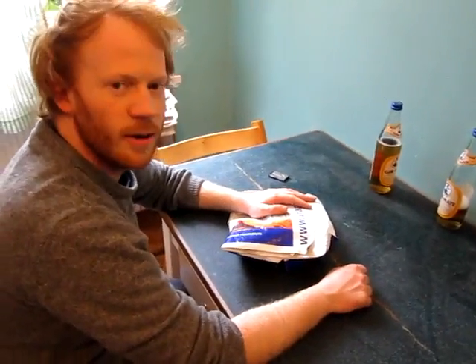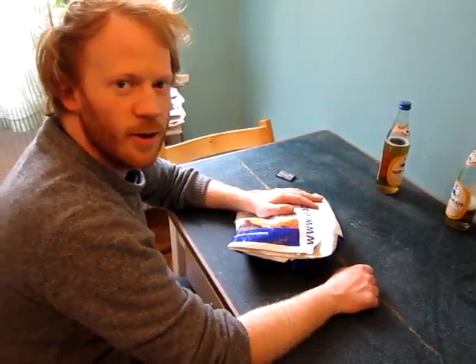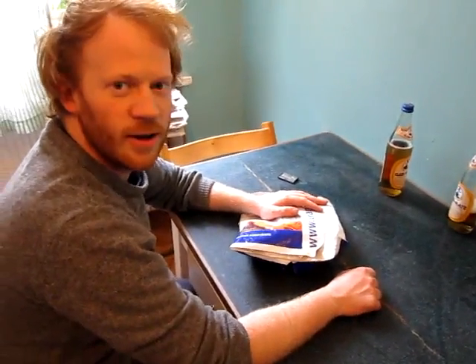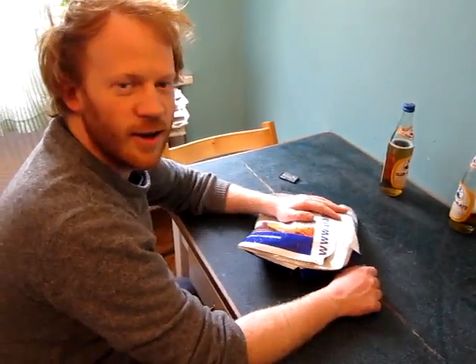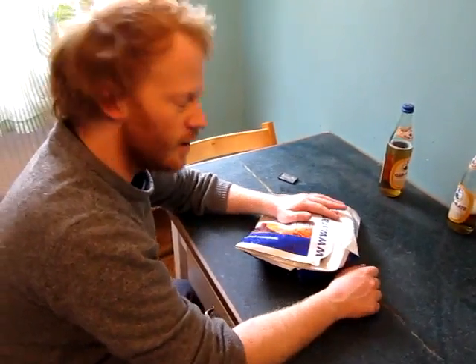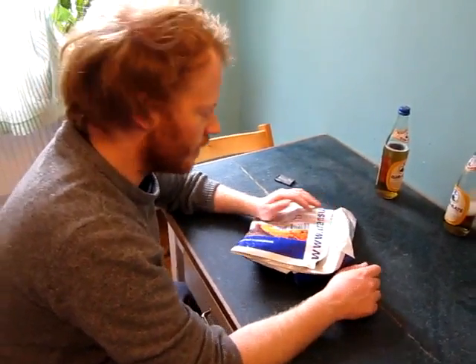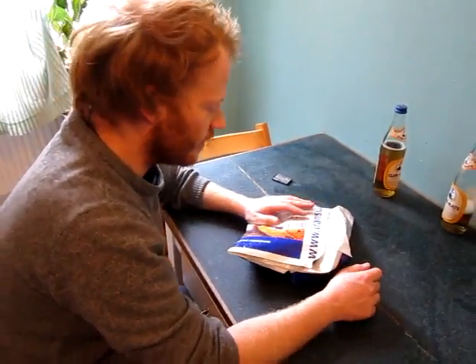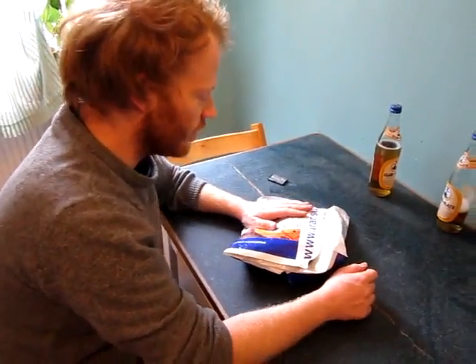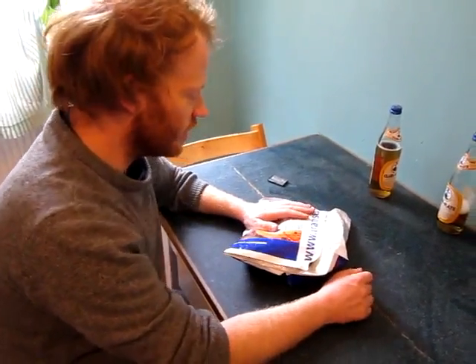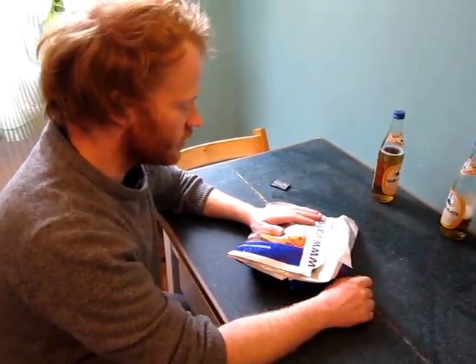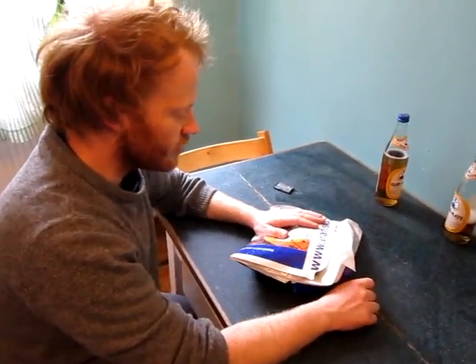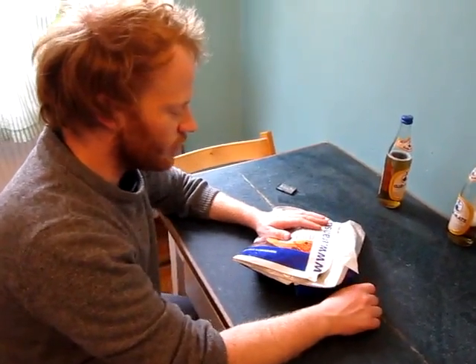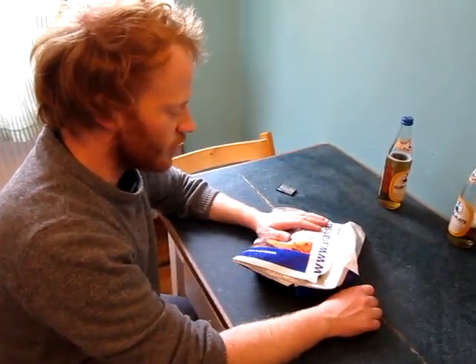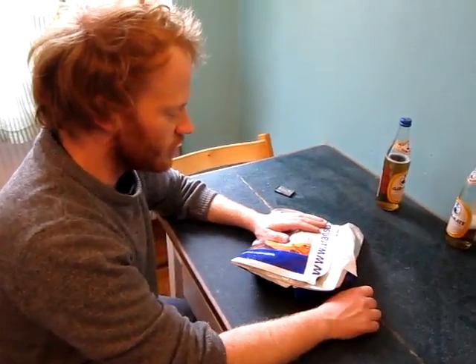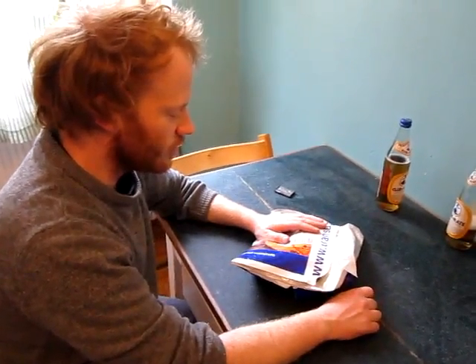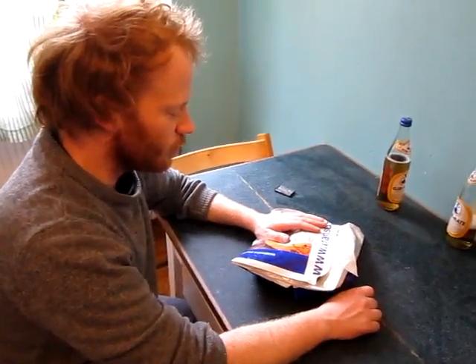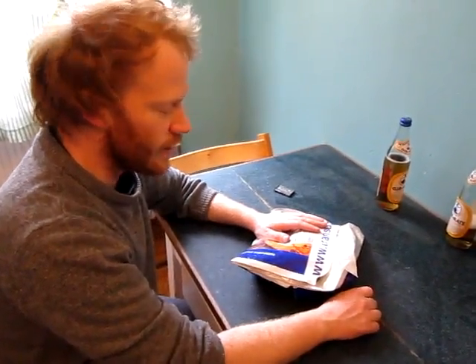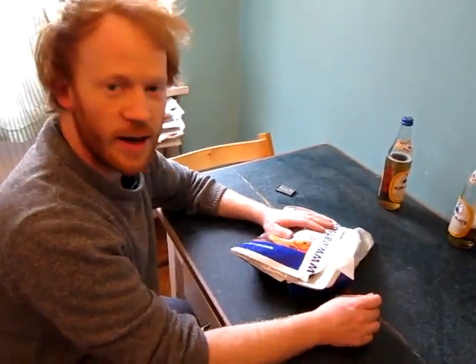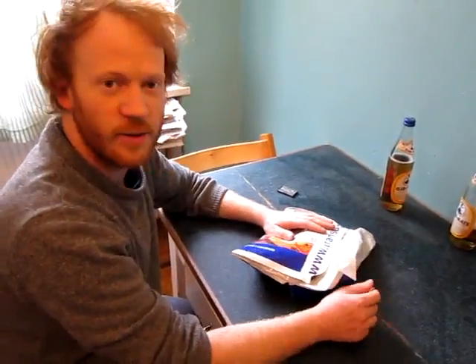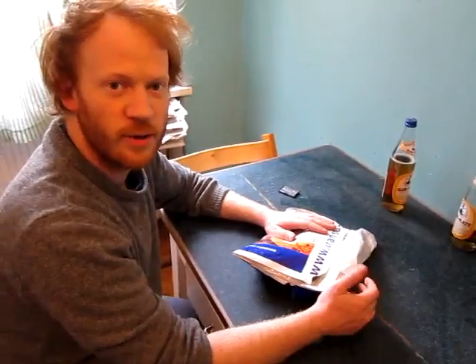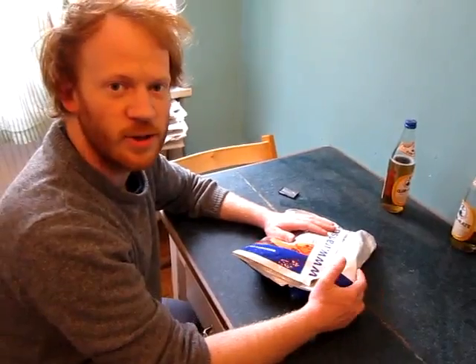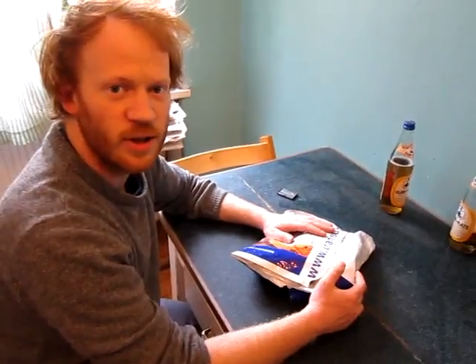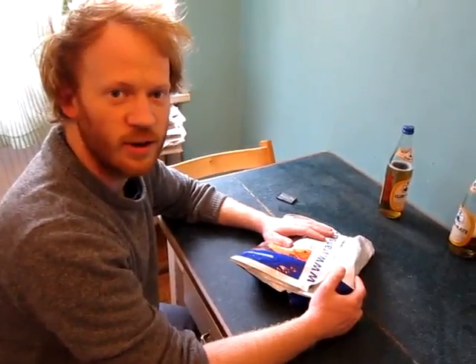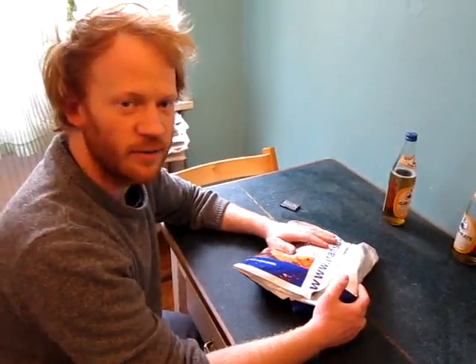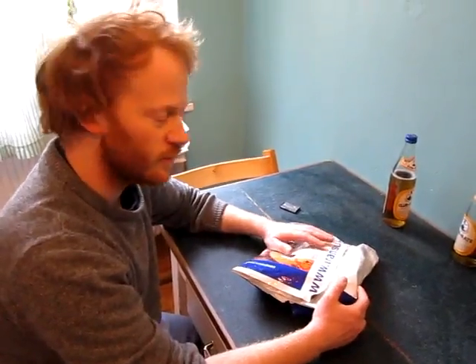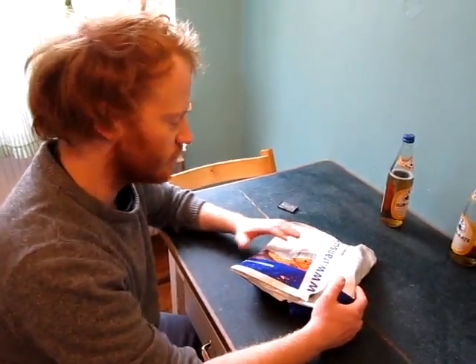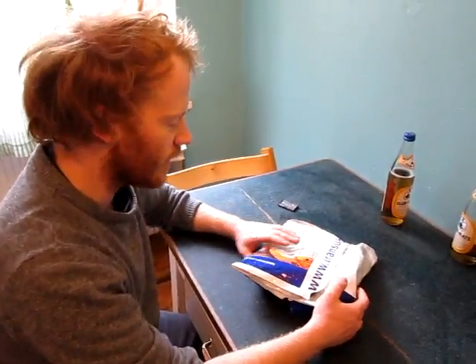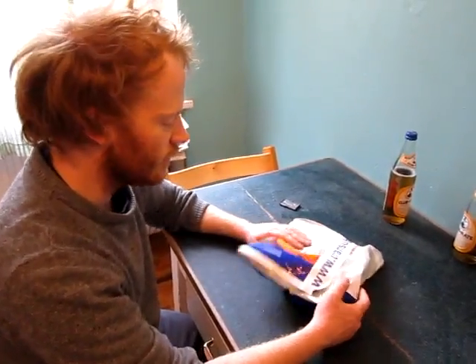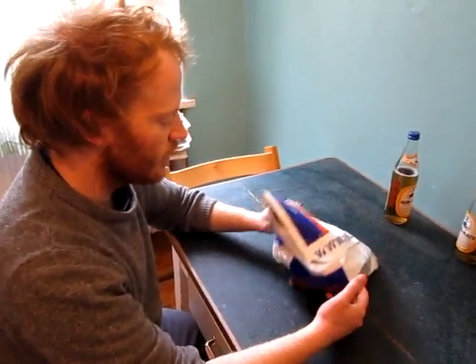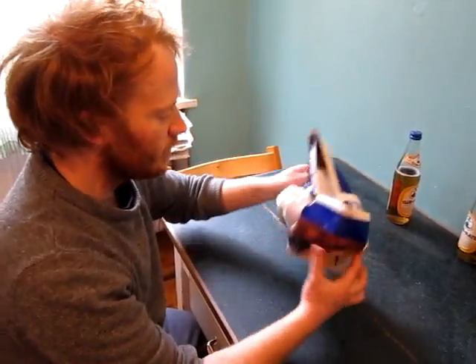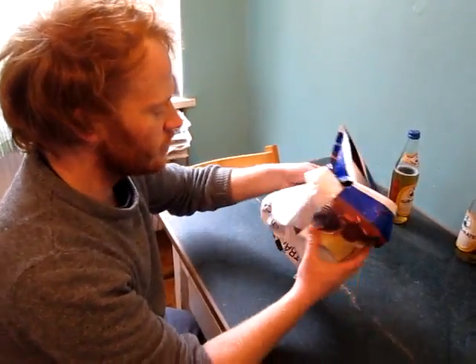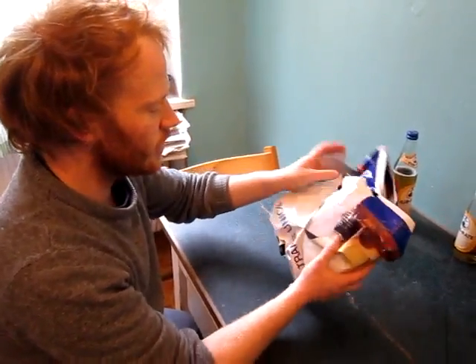Hi, I am just unboxing the Ben Nanonaut, which arrived from Spain today.